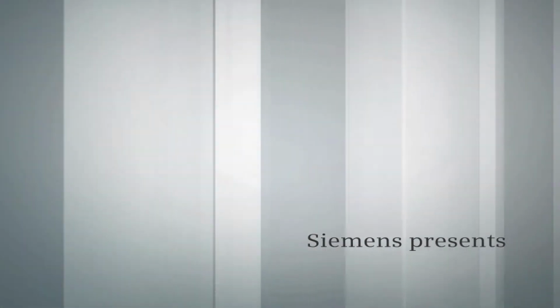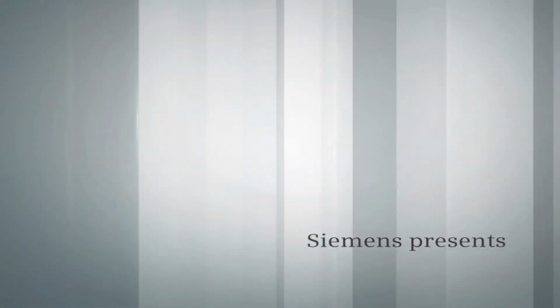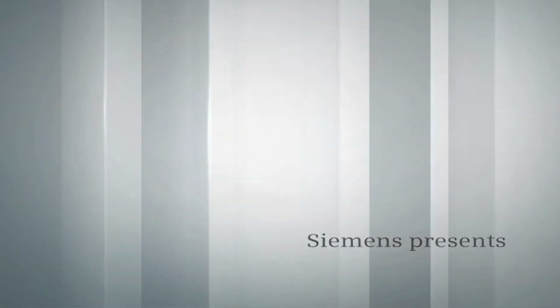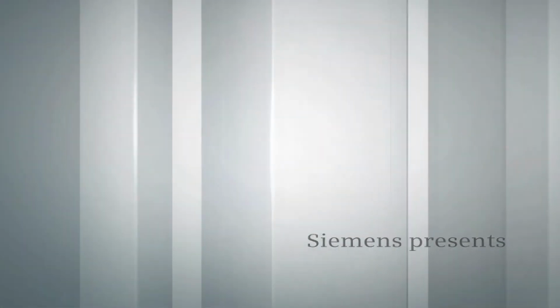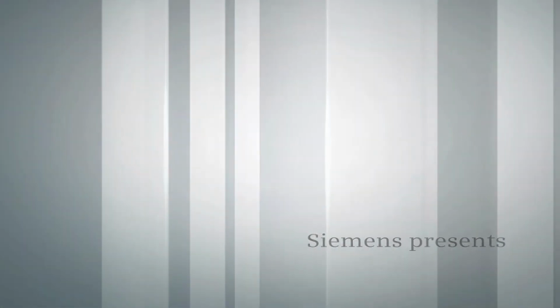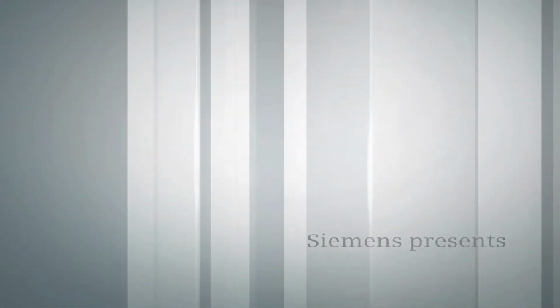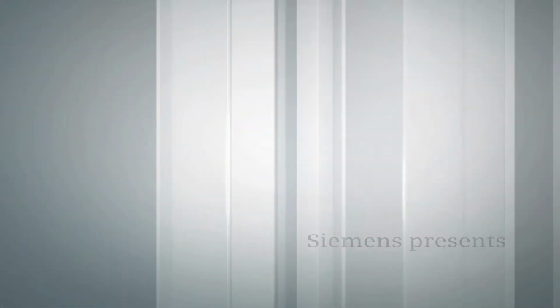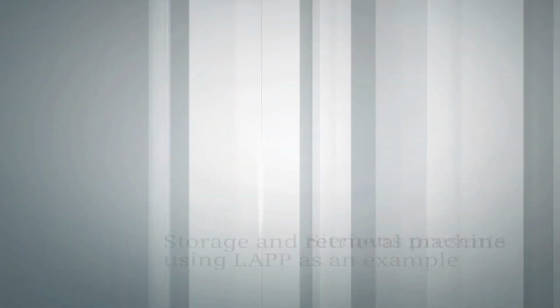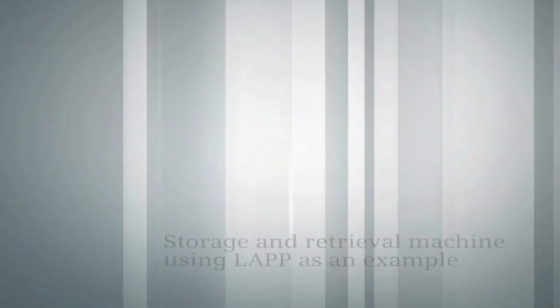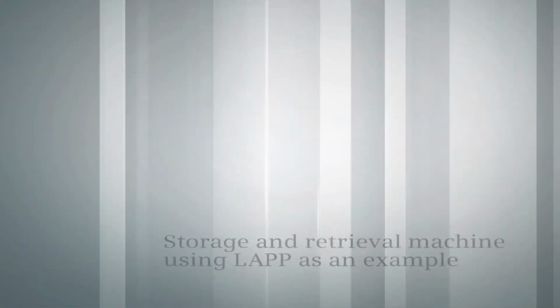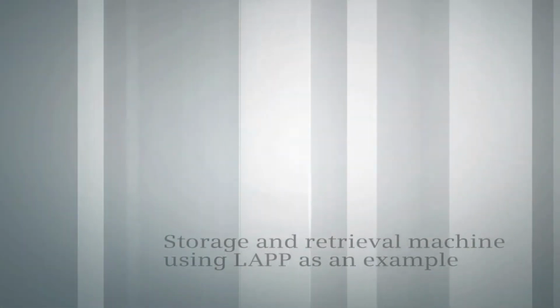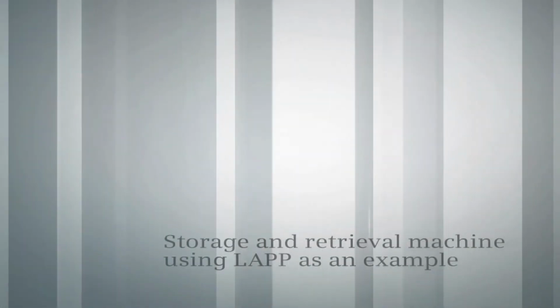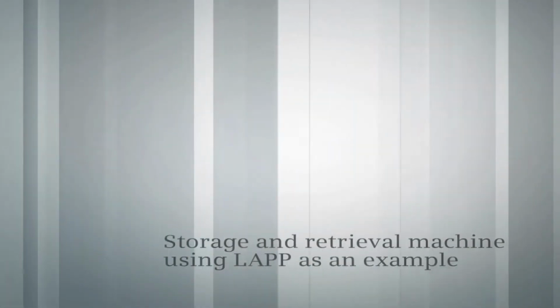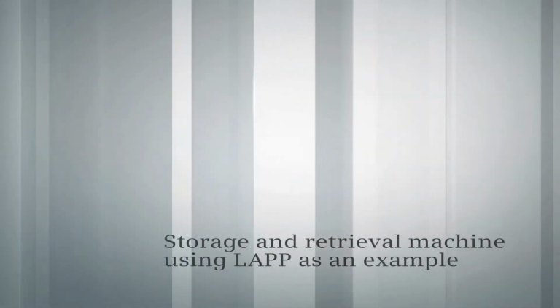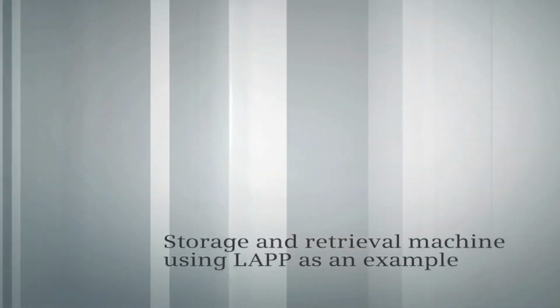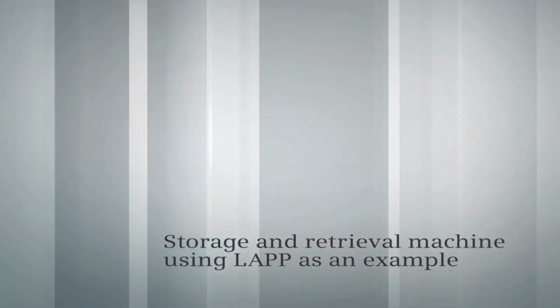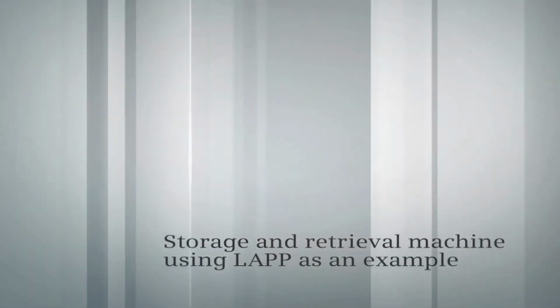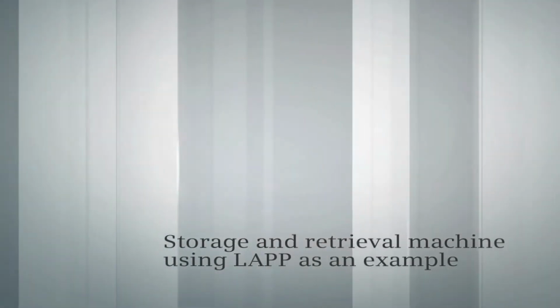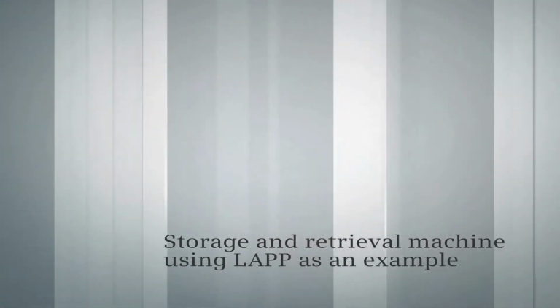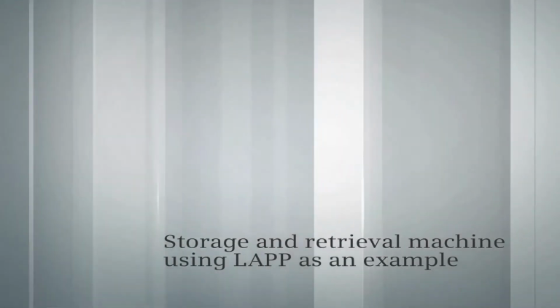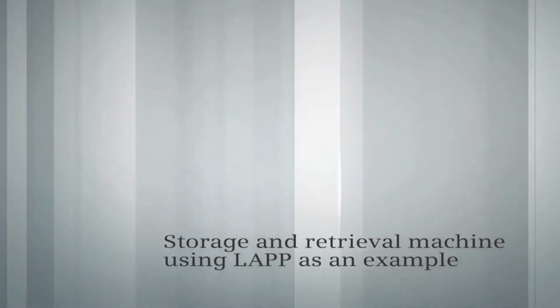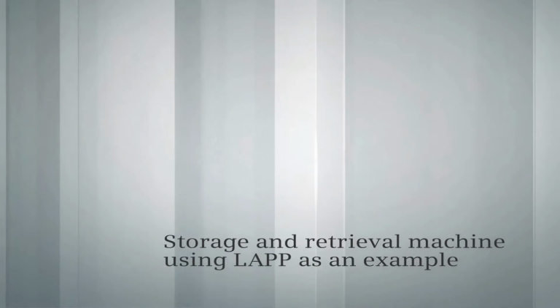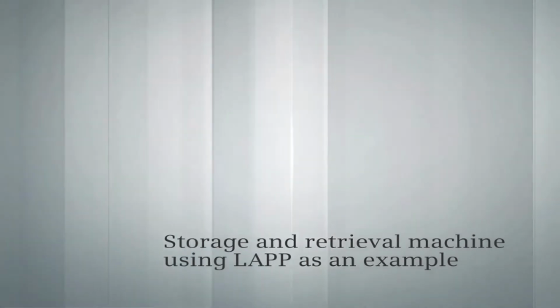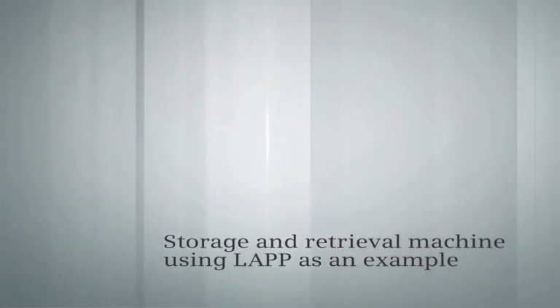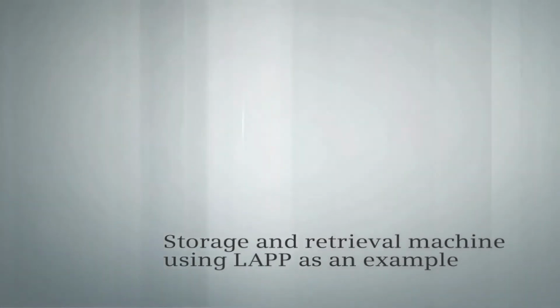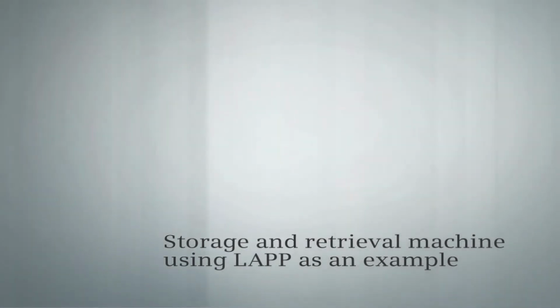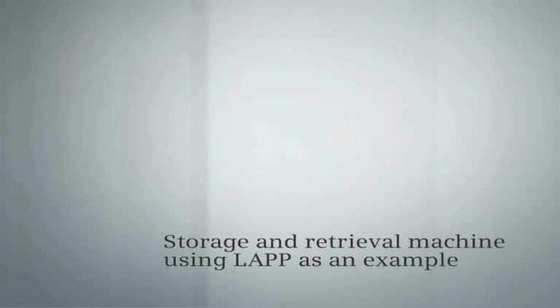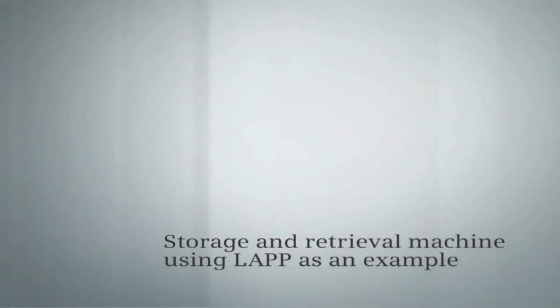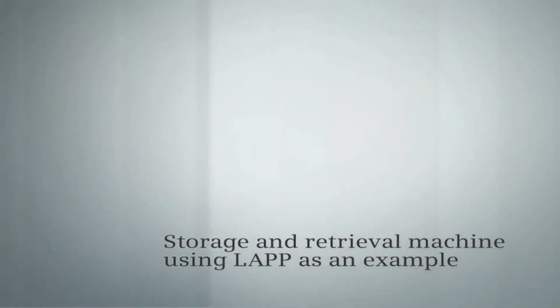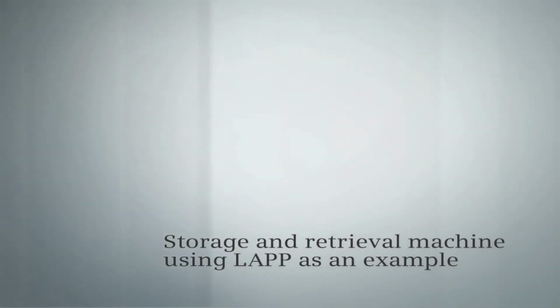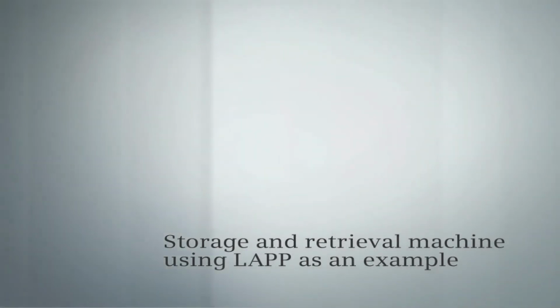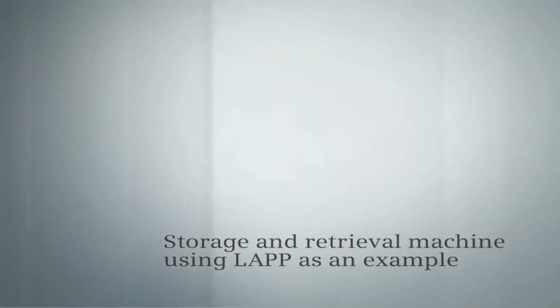Siemens Industry: storage and retrieval machines, using LAP as an example.